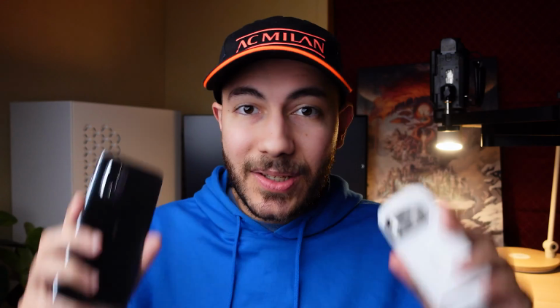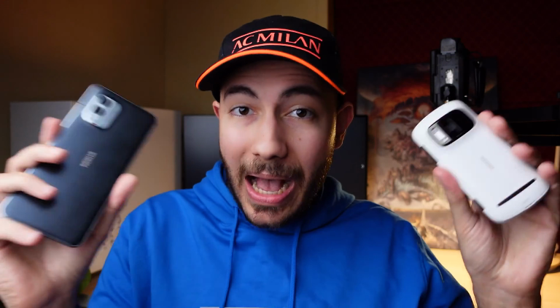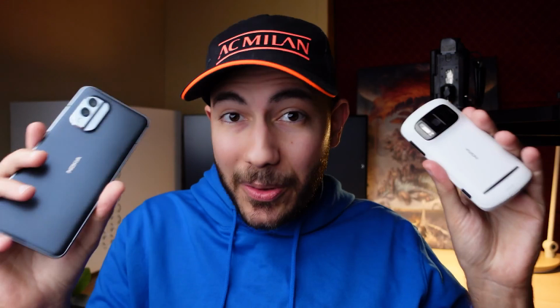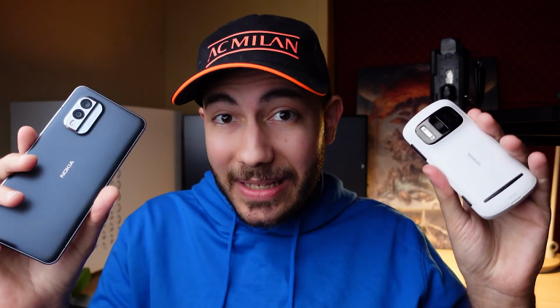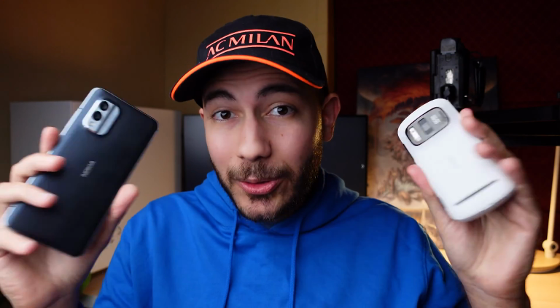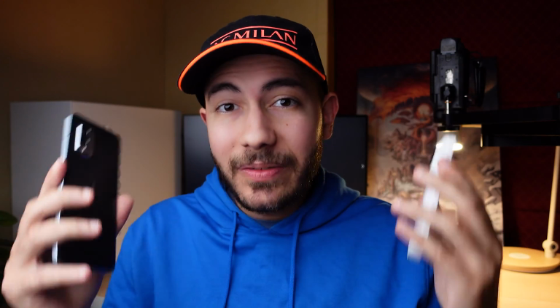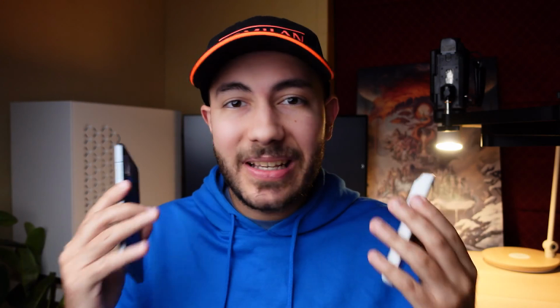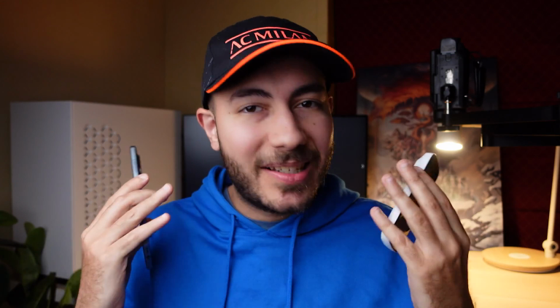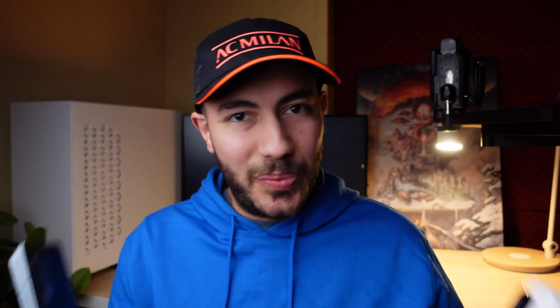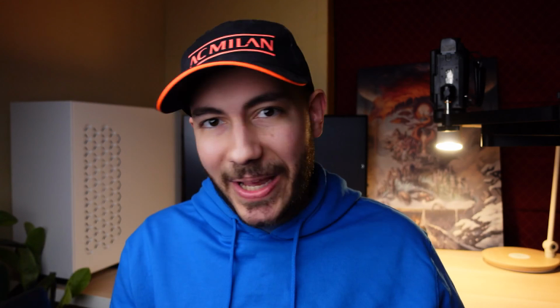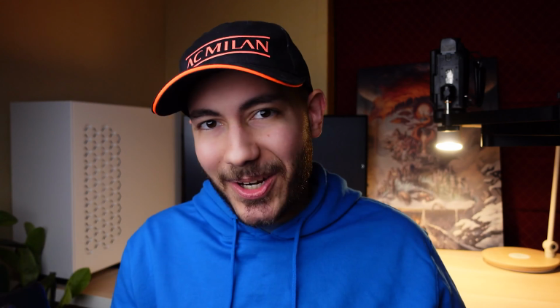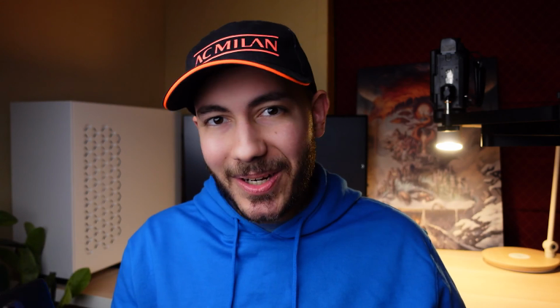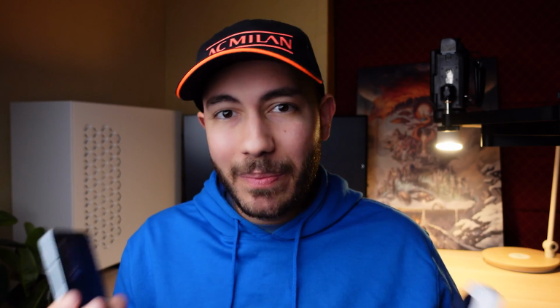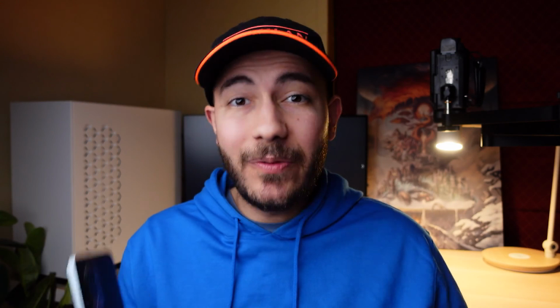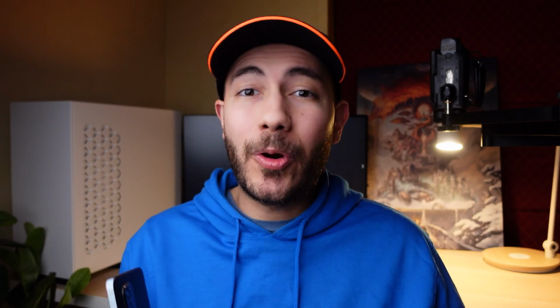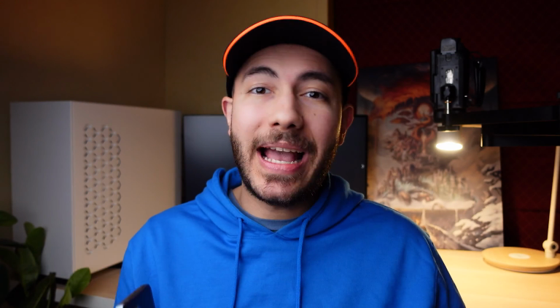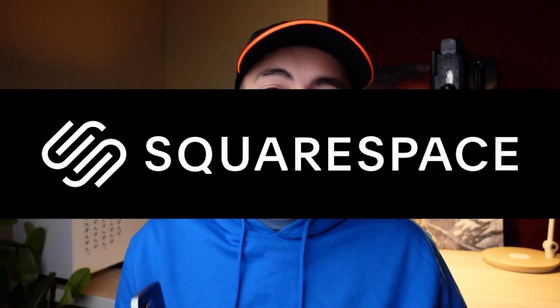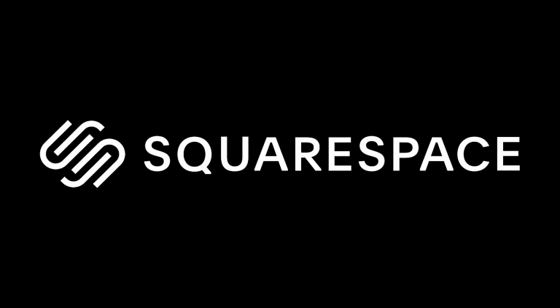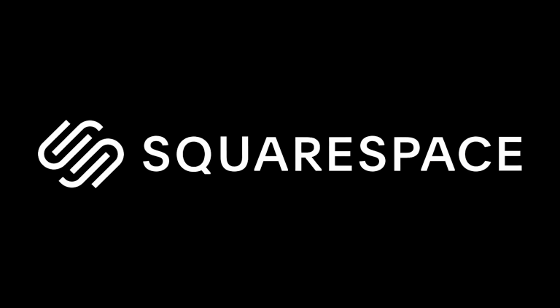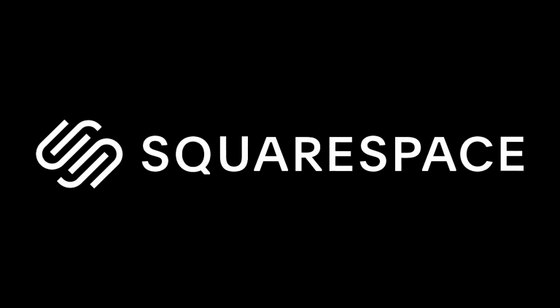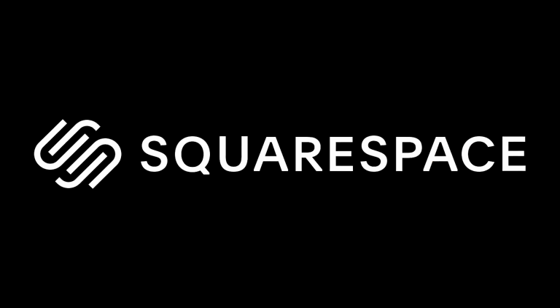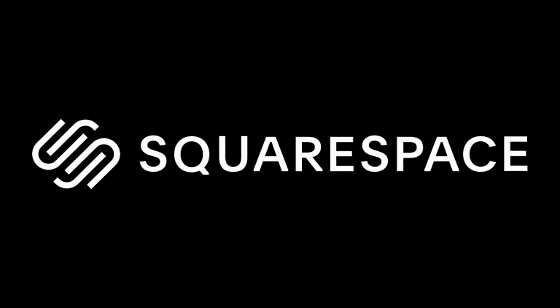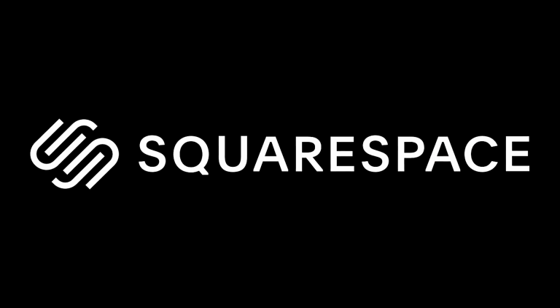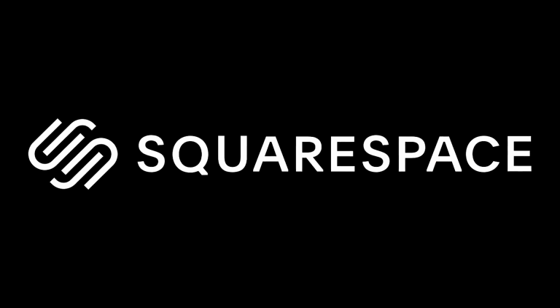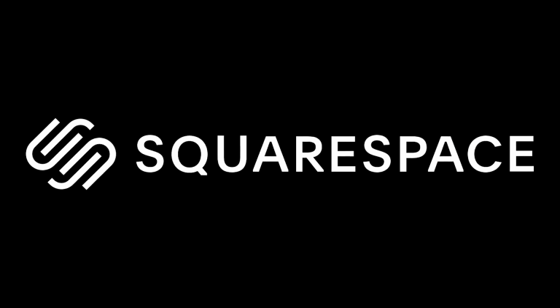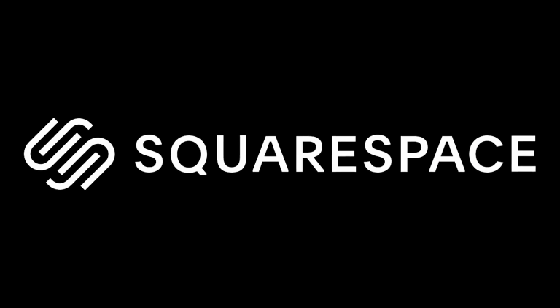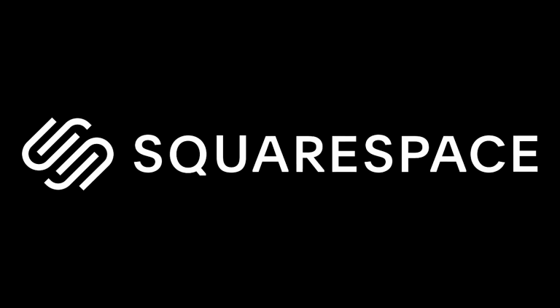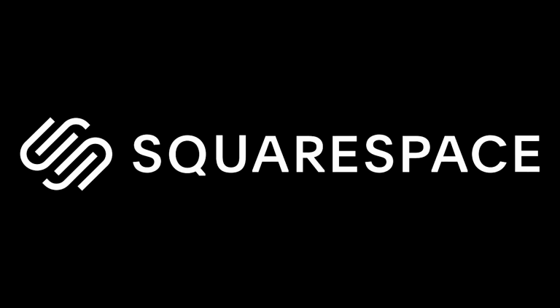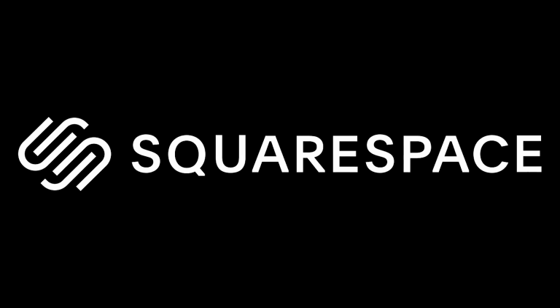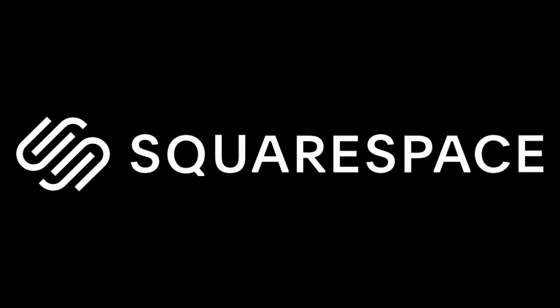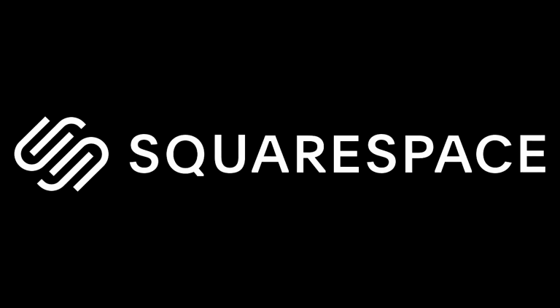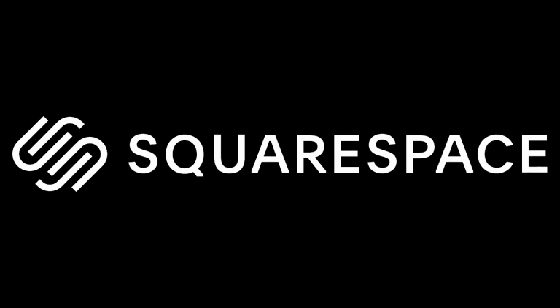So how do these two devices compare? But first, here's a word from today's video sponsor, Squarespace.